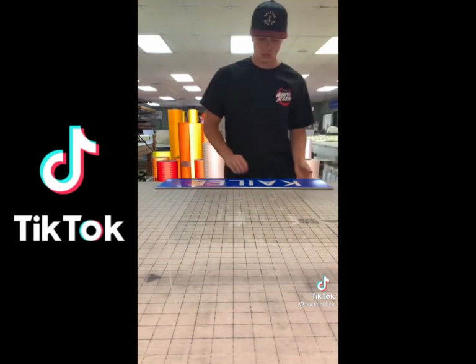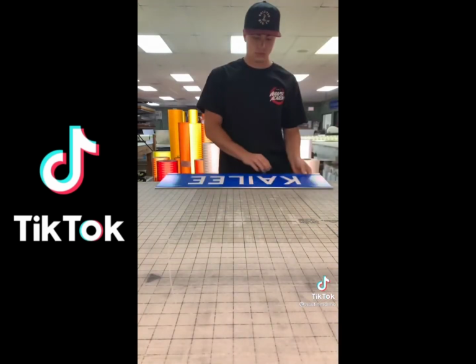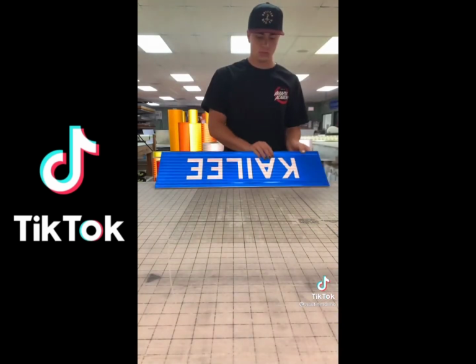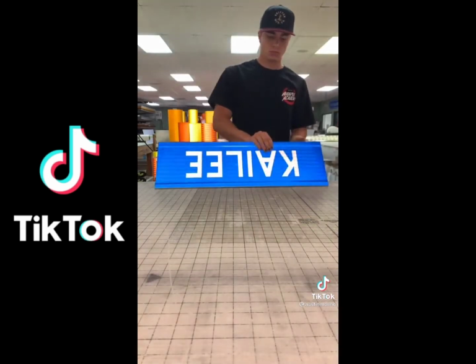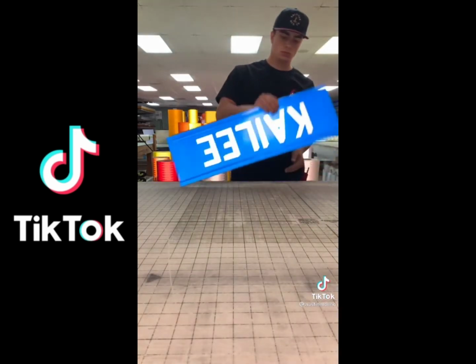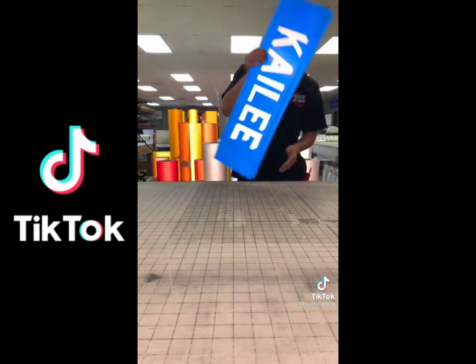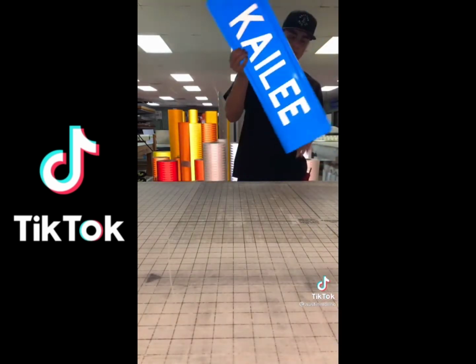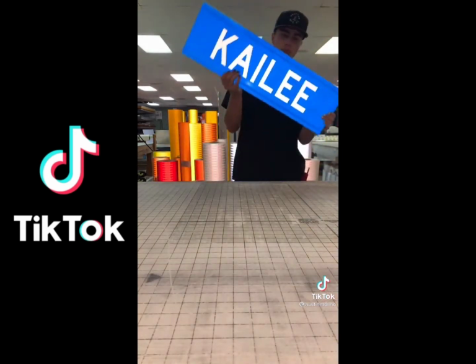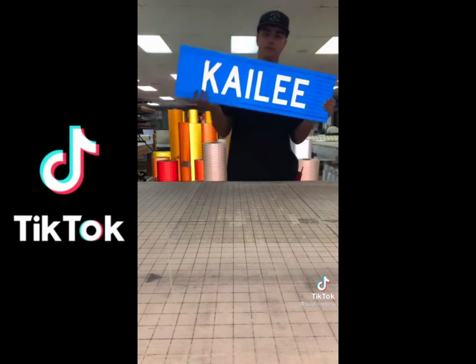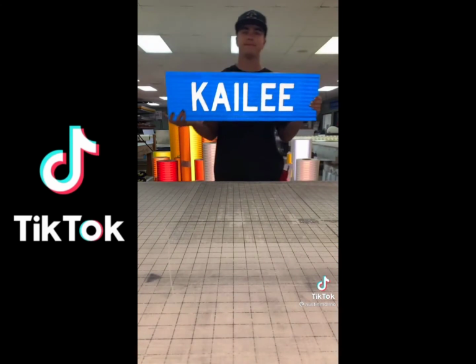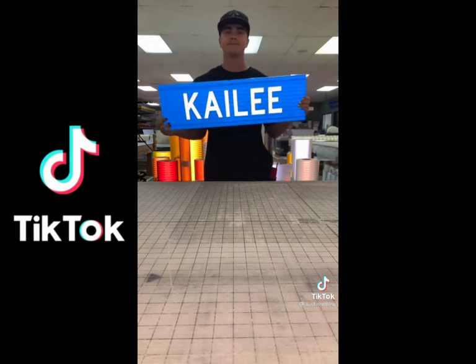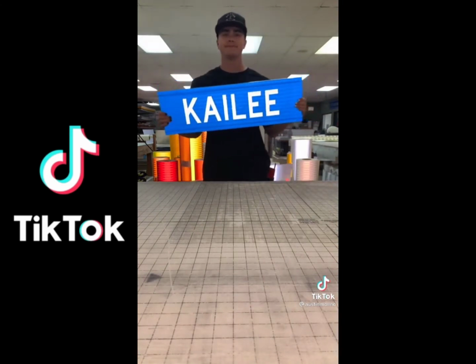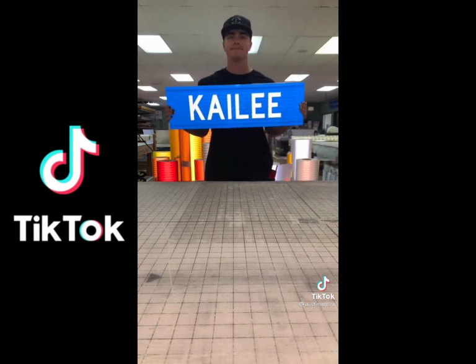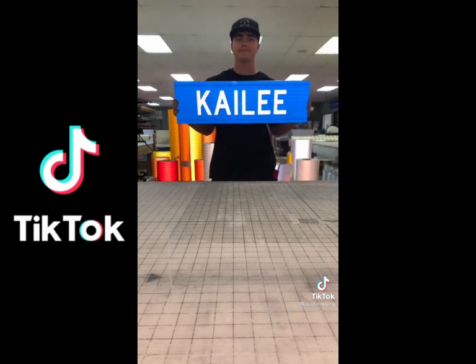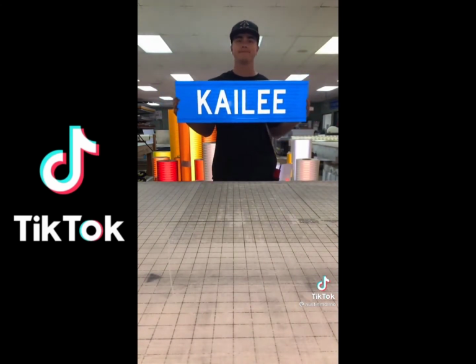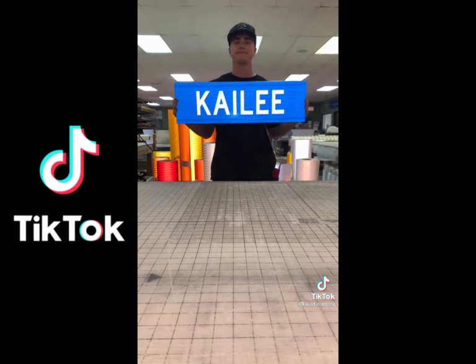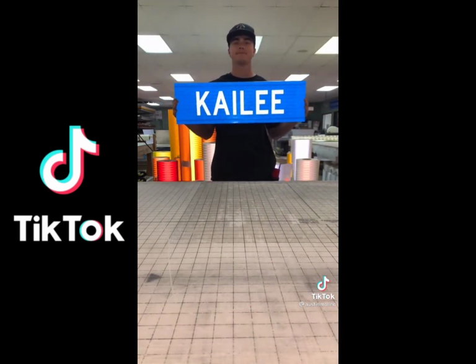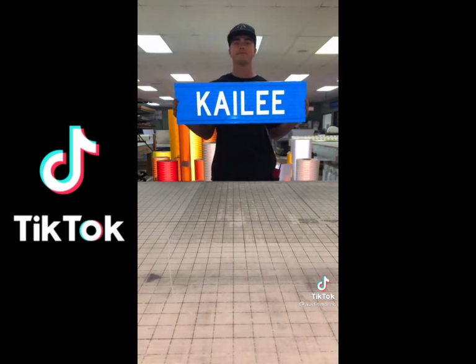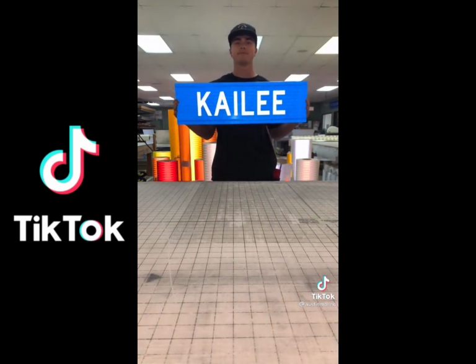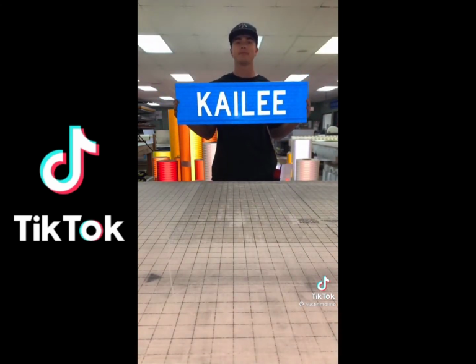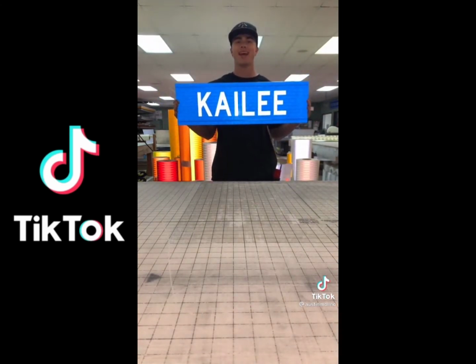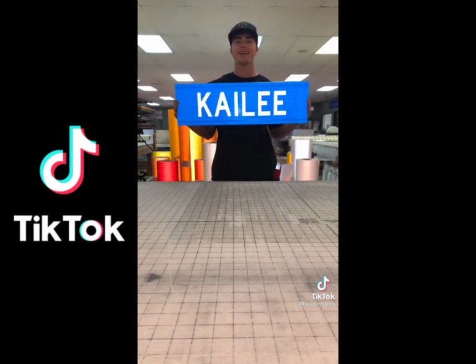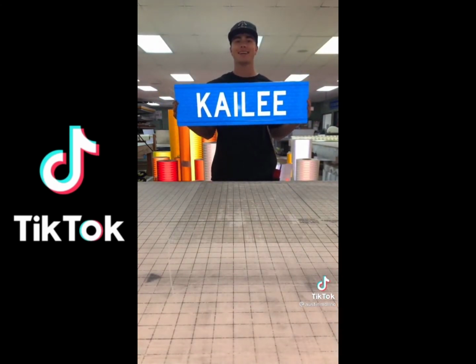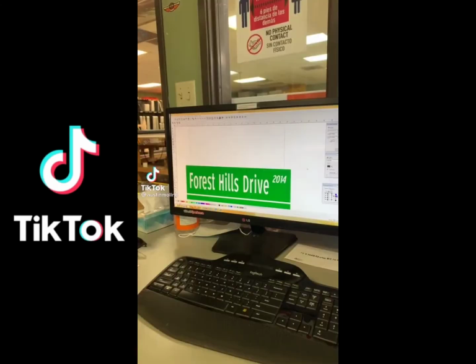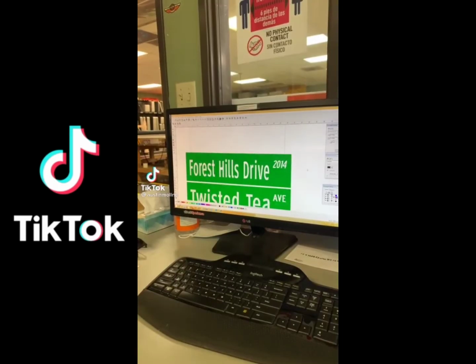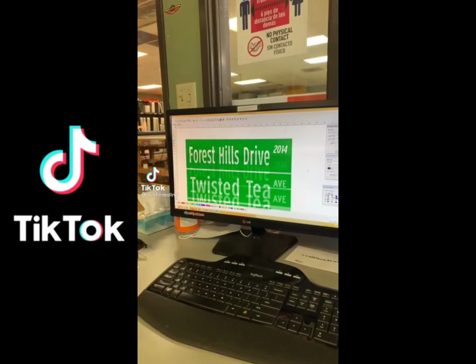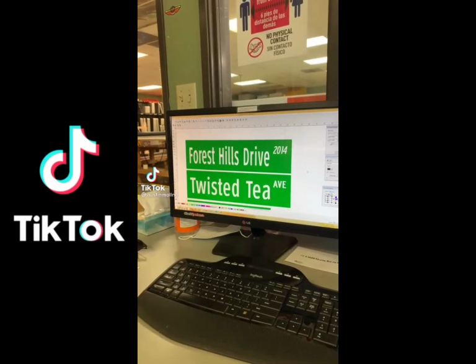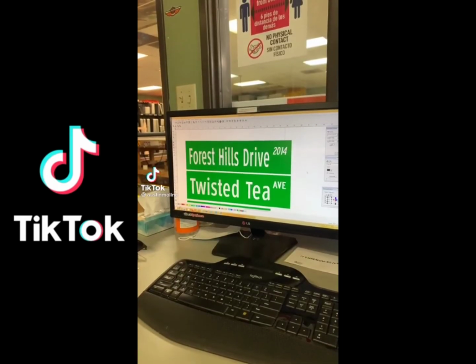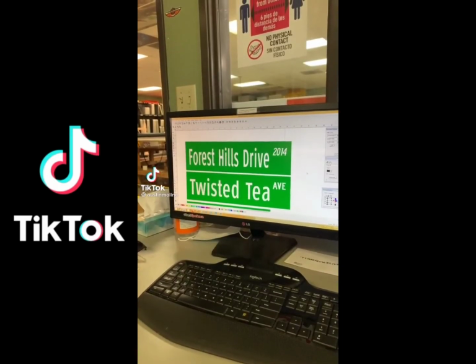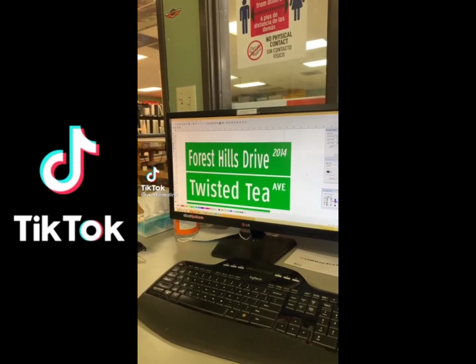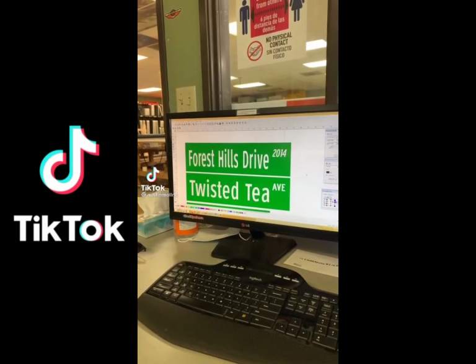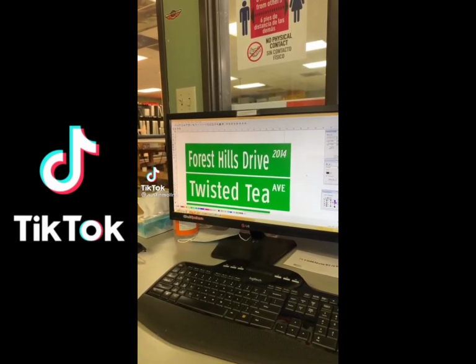Take off the tape and we're done. Kaylee! Welcome to Sign TikTok.